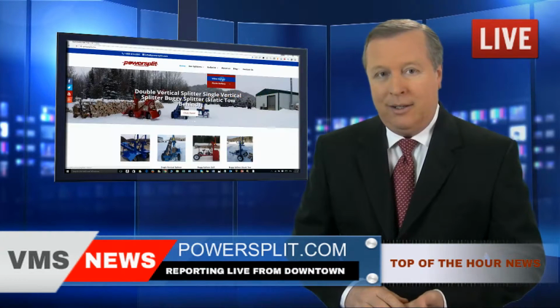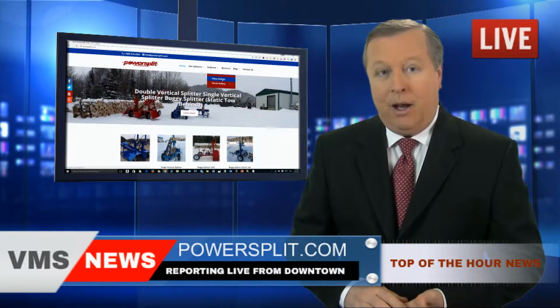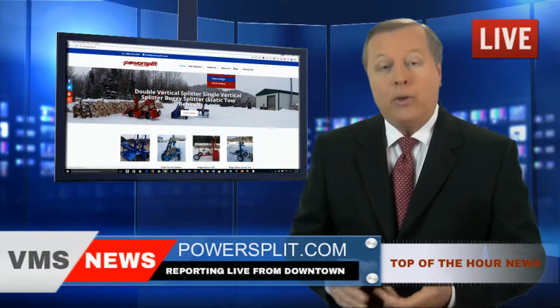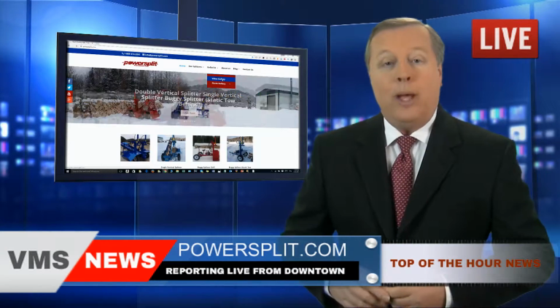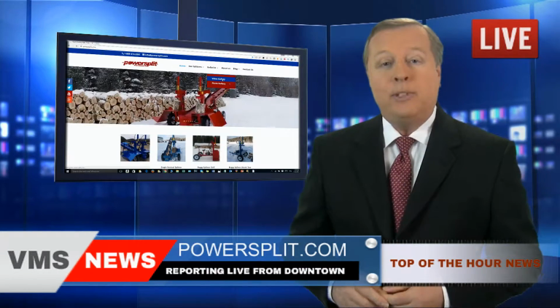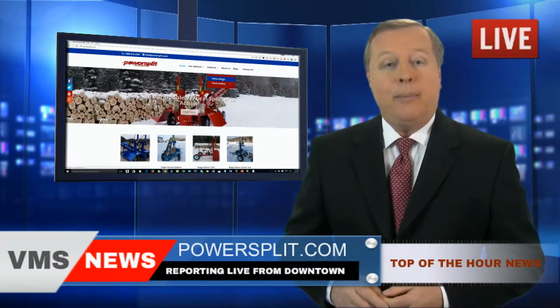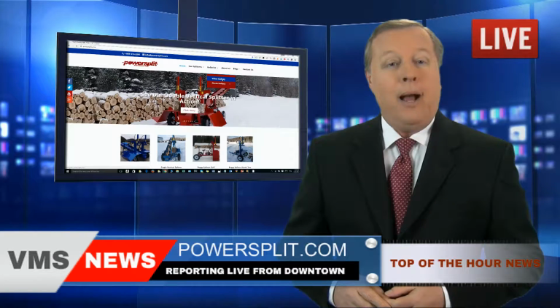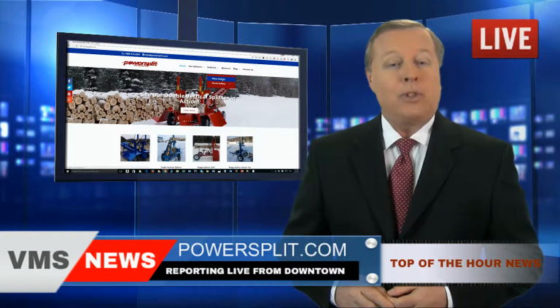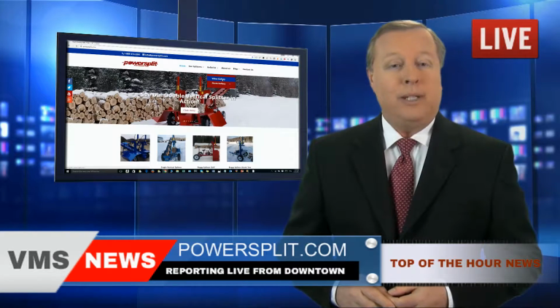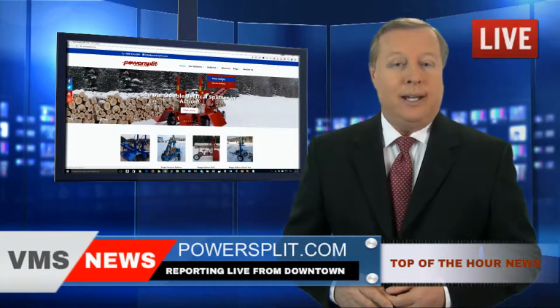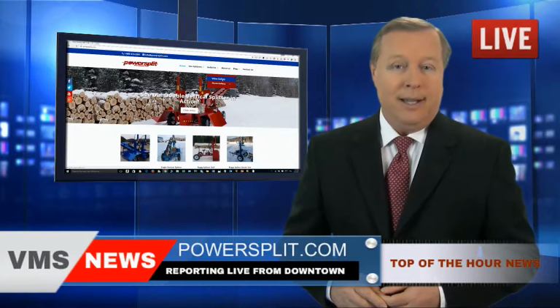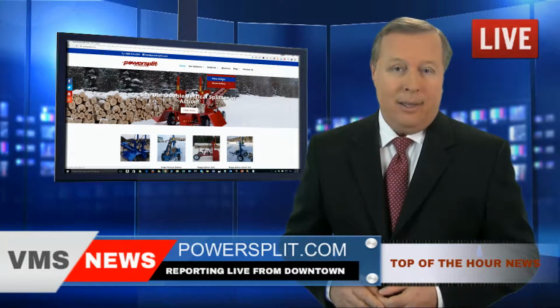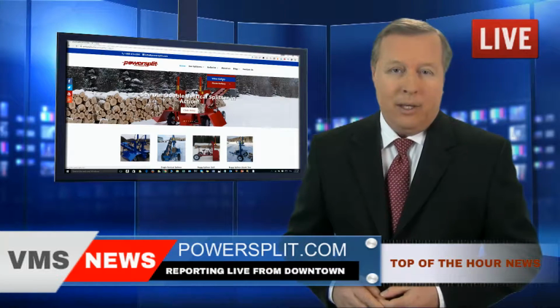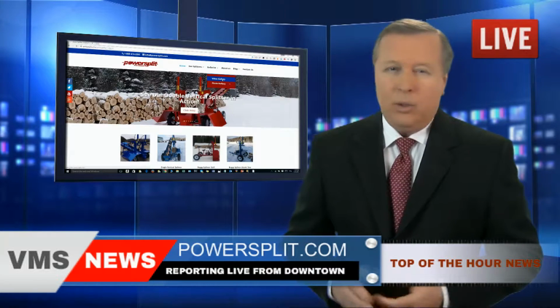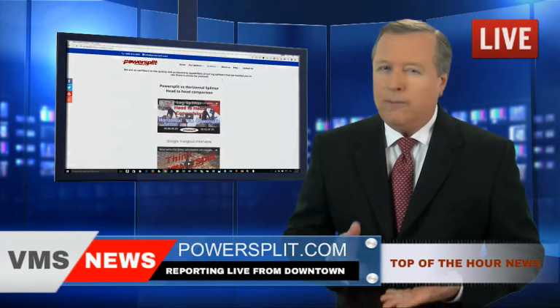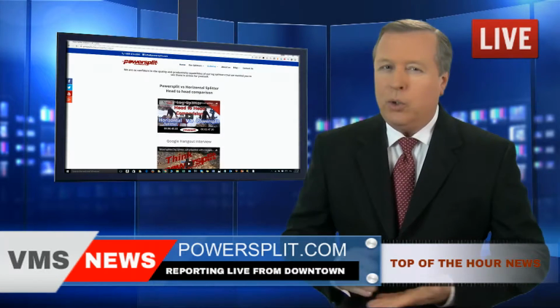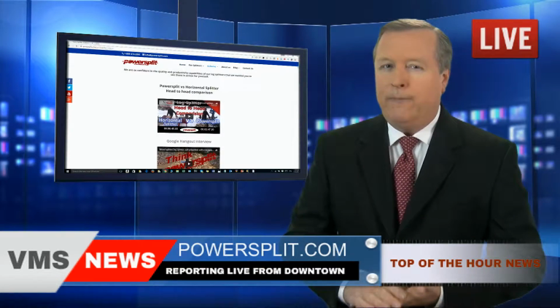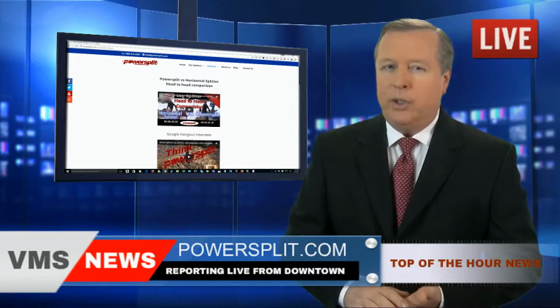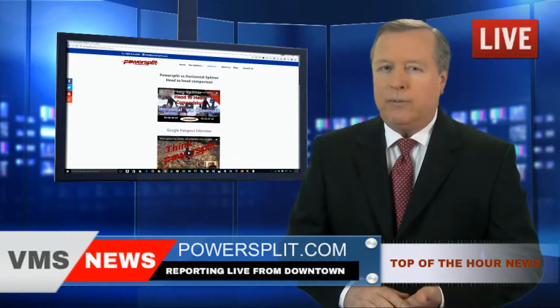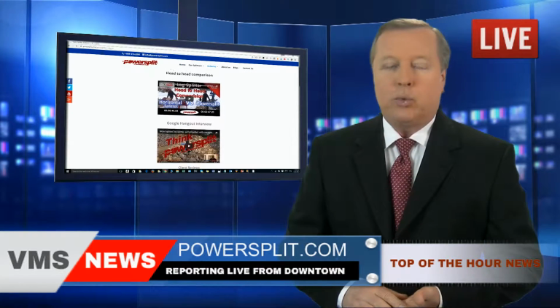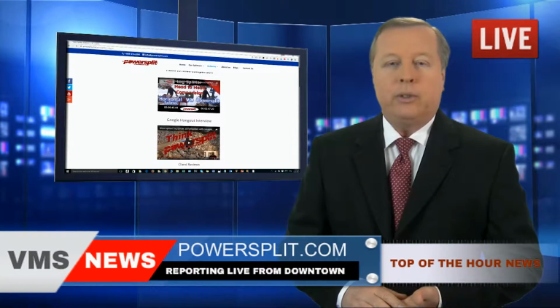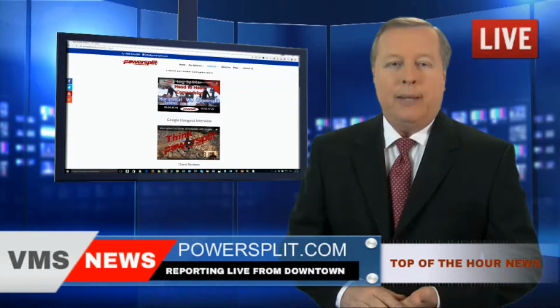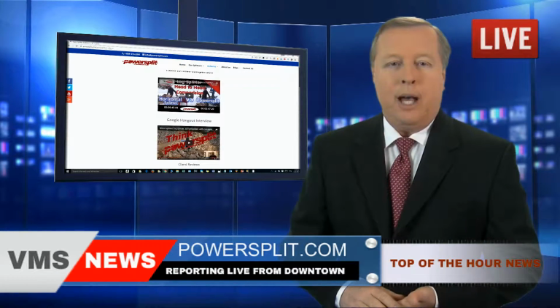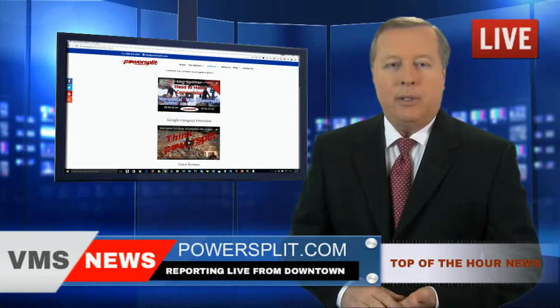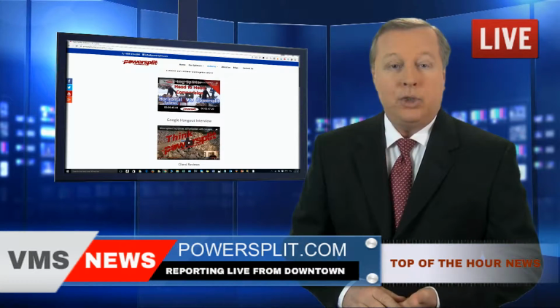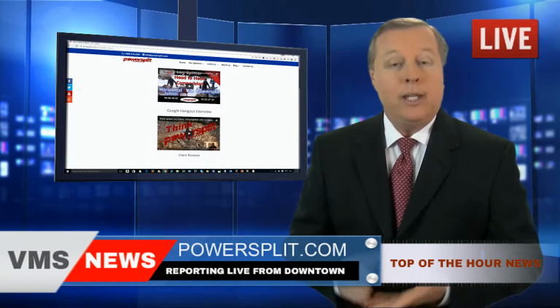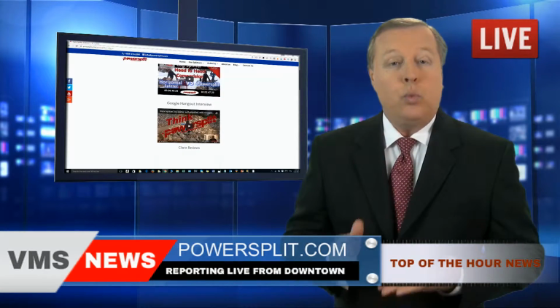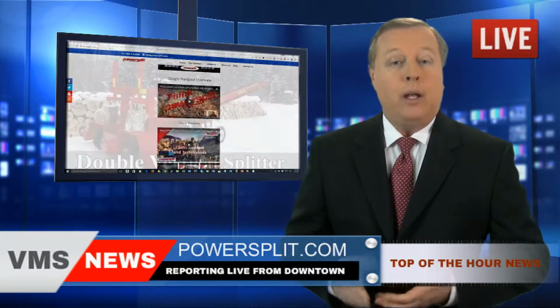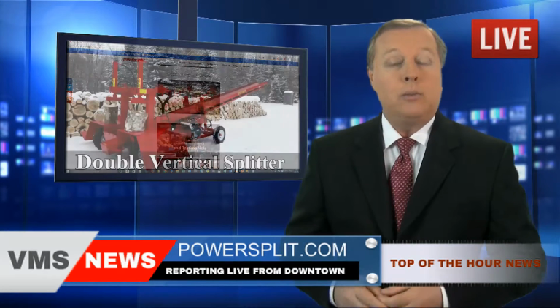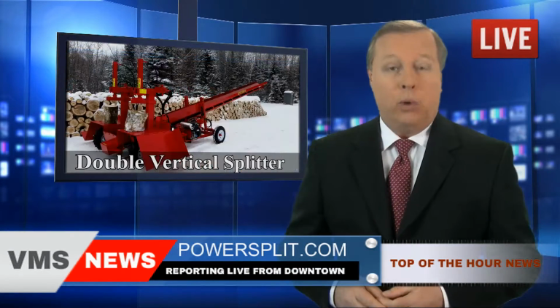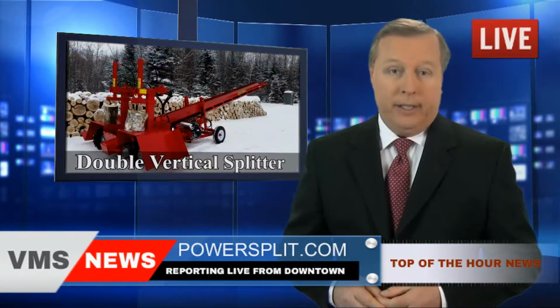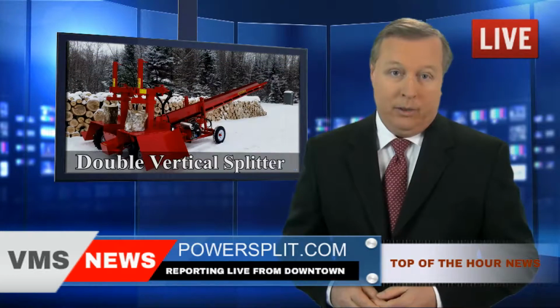On their website powersplit.com, you can view the footage of this real-time competition as well as more videos.